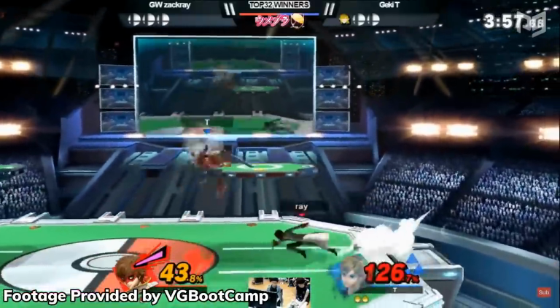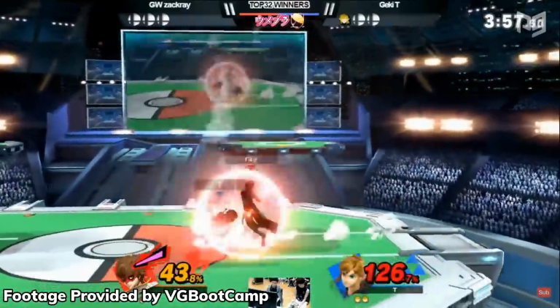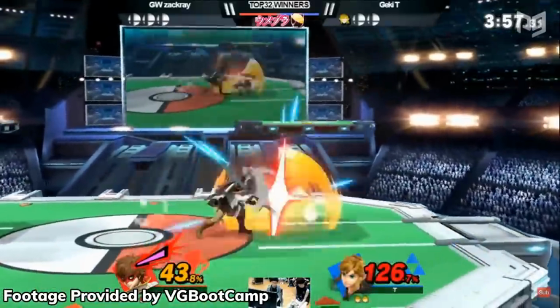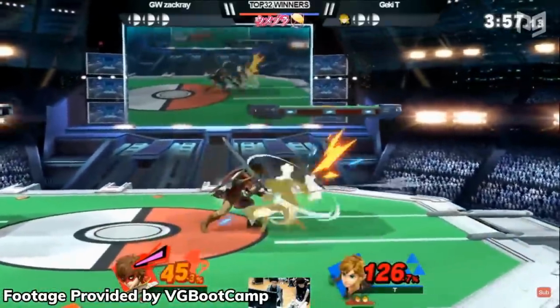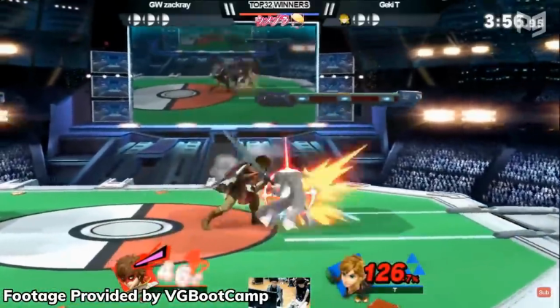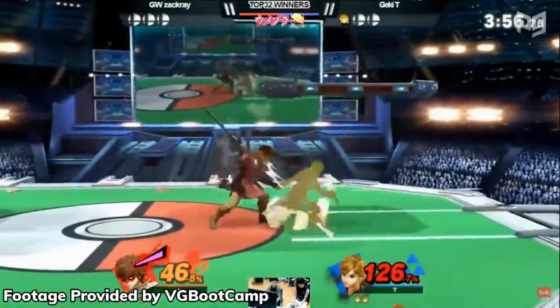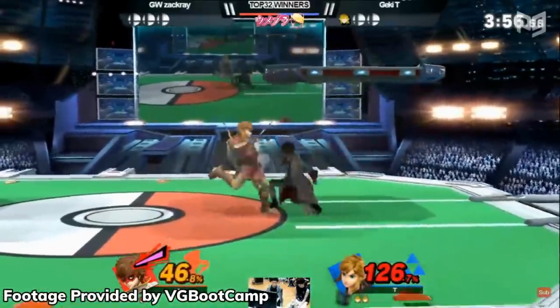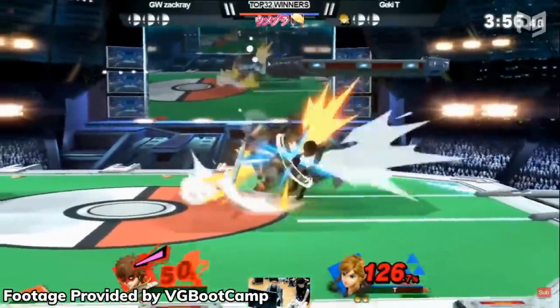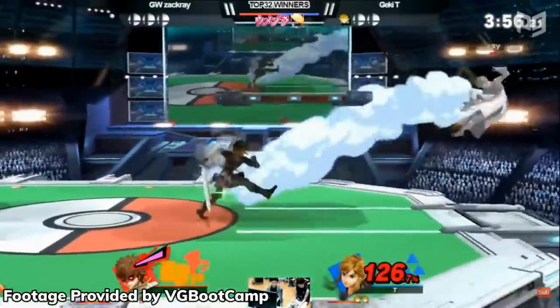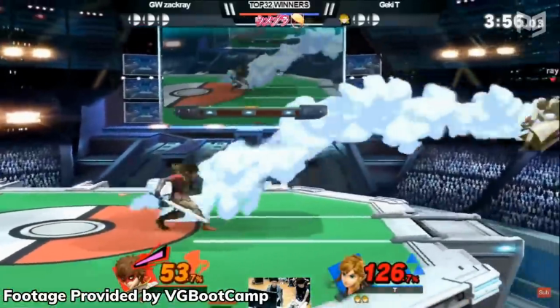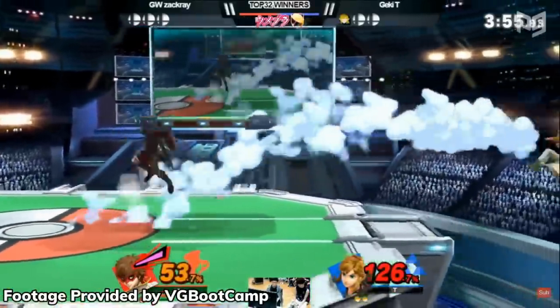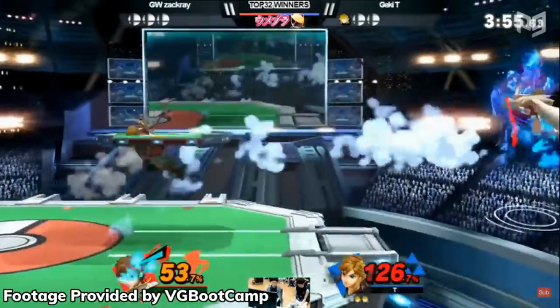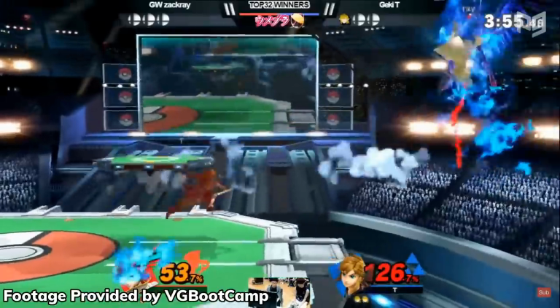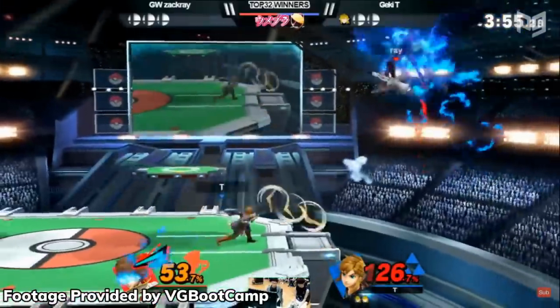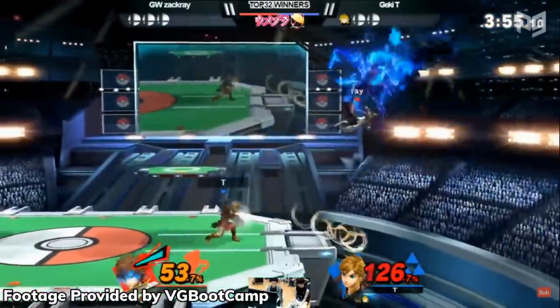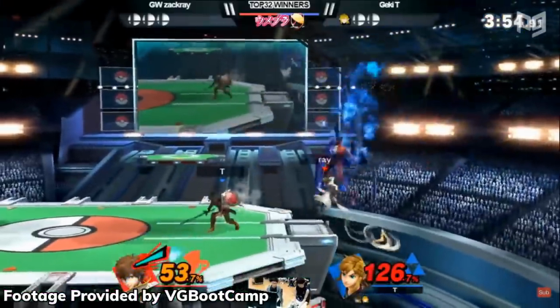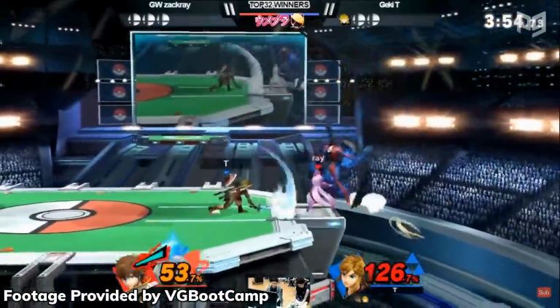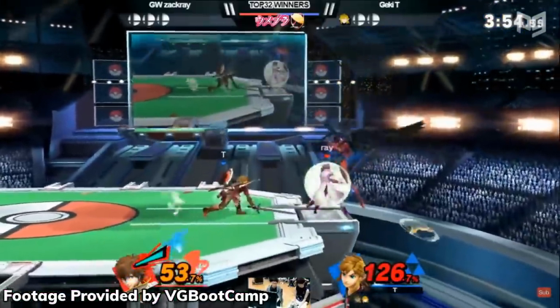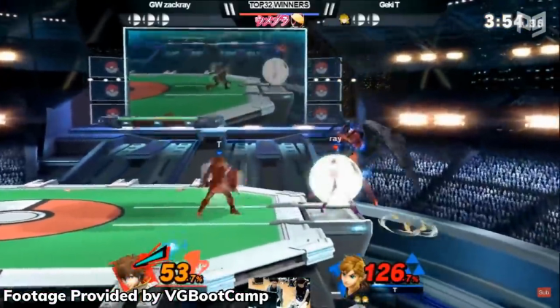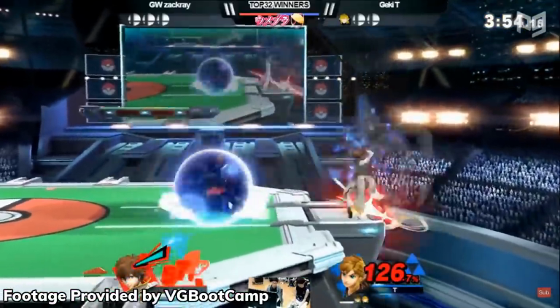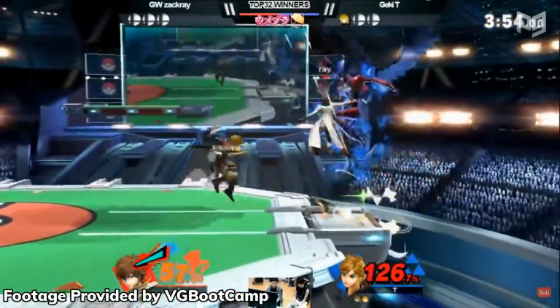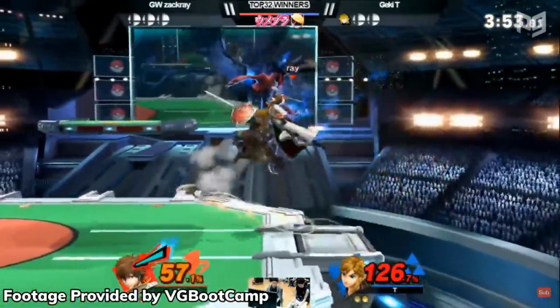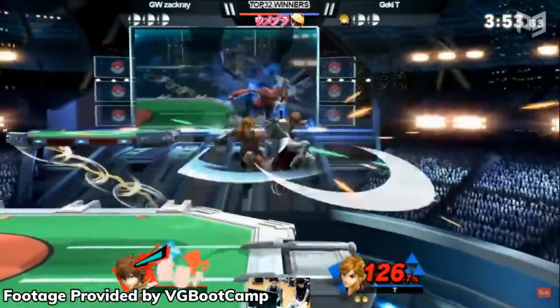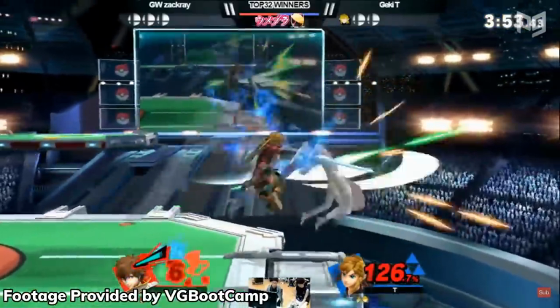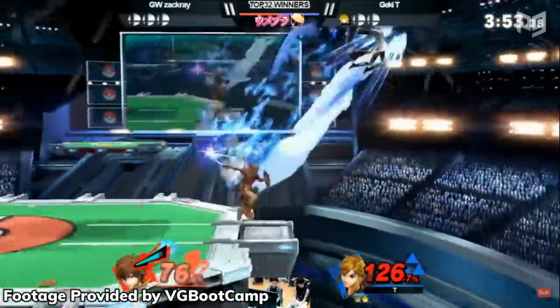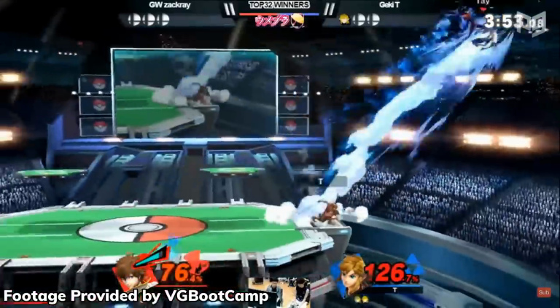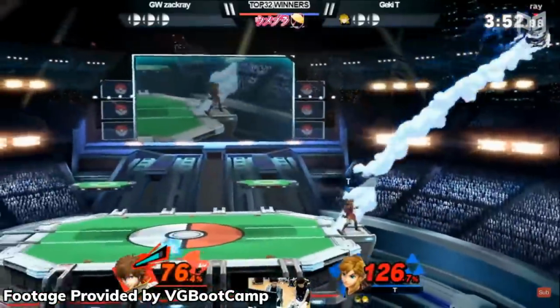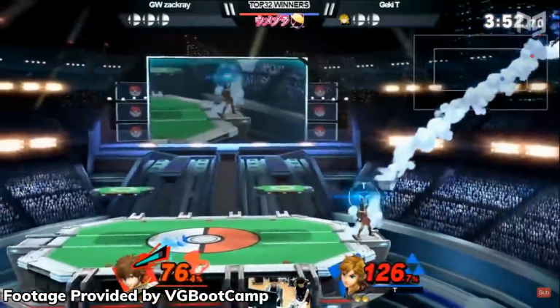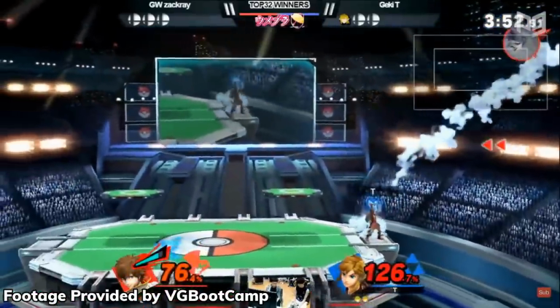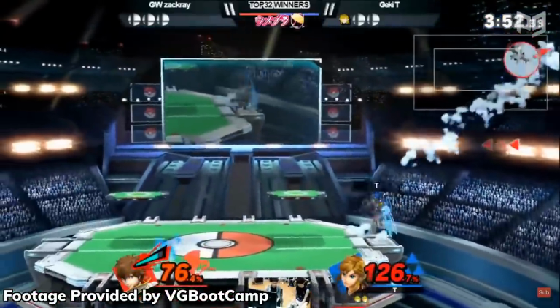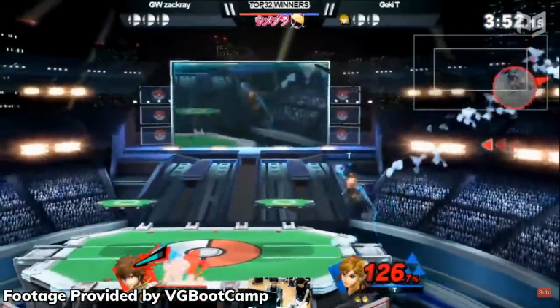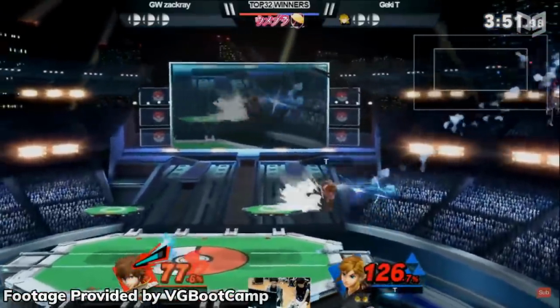Despite being dropped by Salem, T's wins prove that this character is no joke in competitive play. So the next time Zelda gets kidnapped or Ganondorf's up to his usual stuff, we're gonna send this guy — he's the best chance we got.